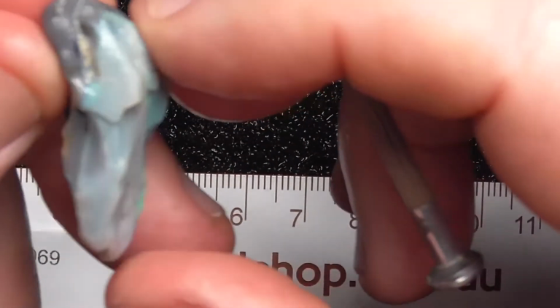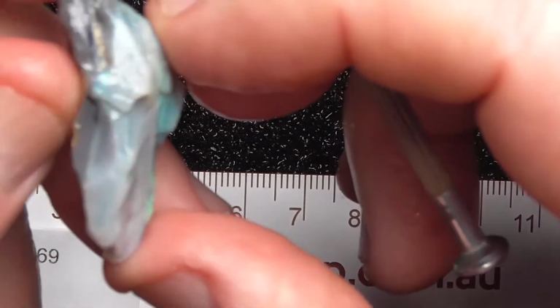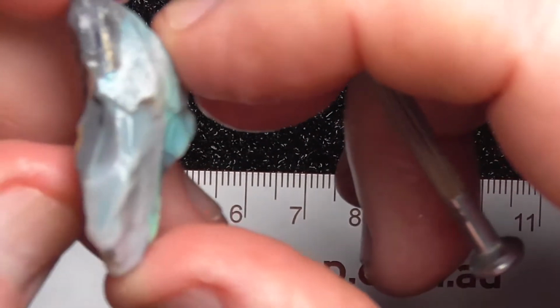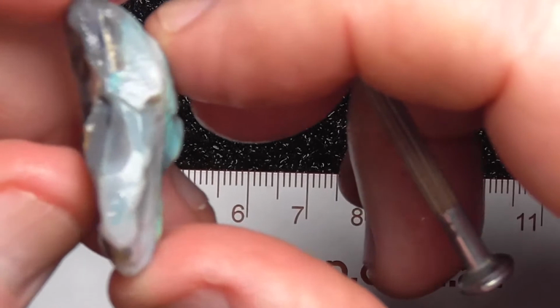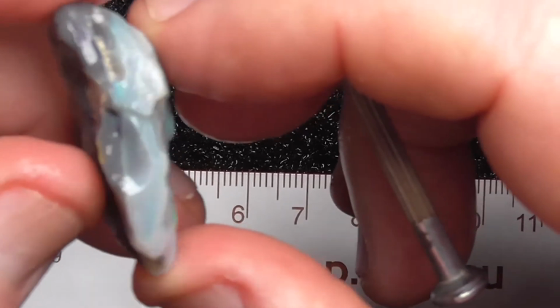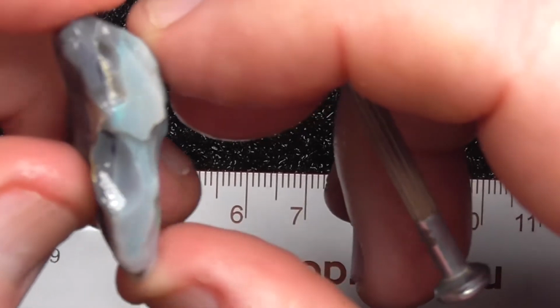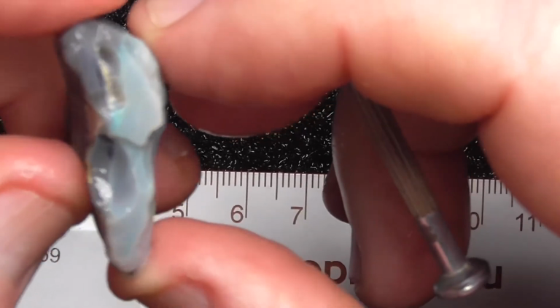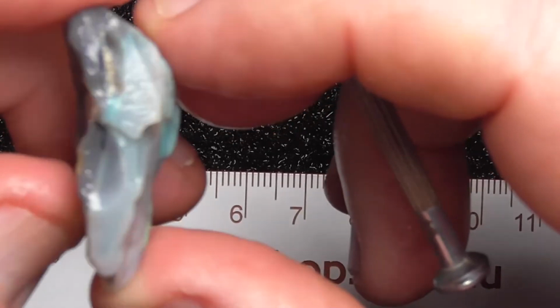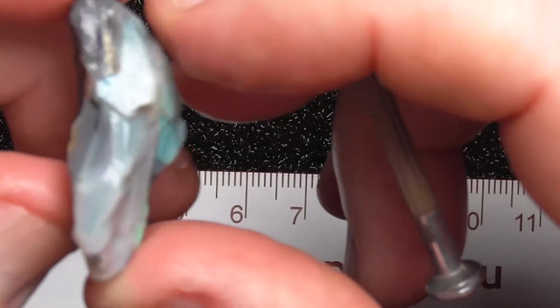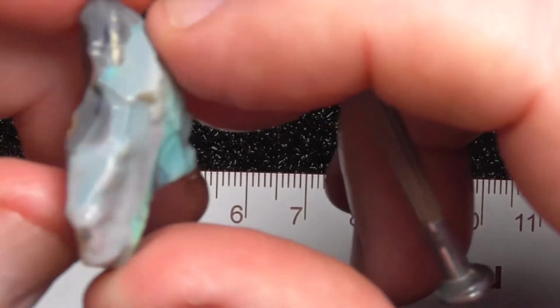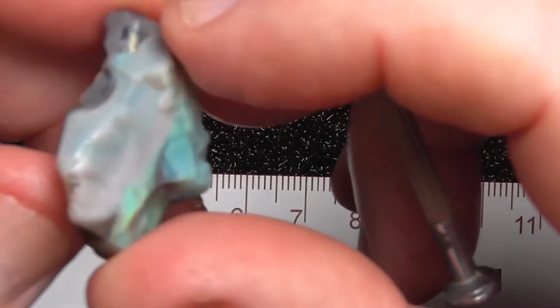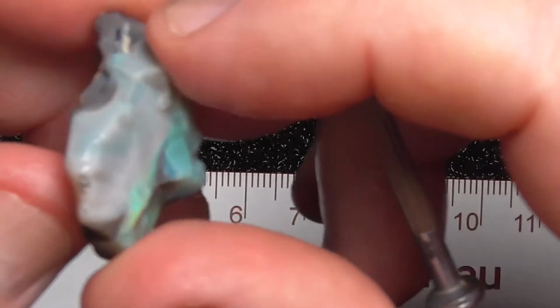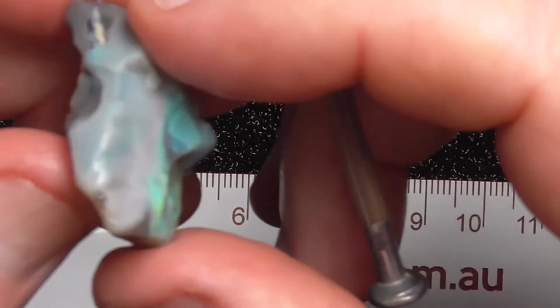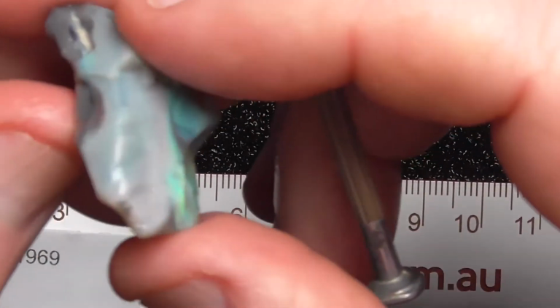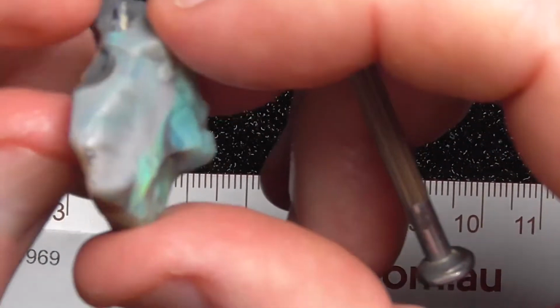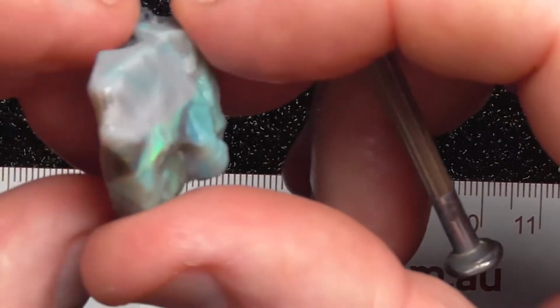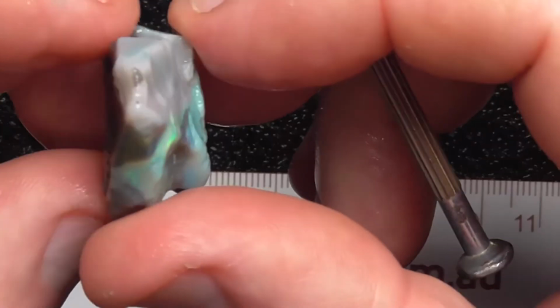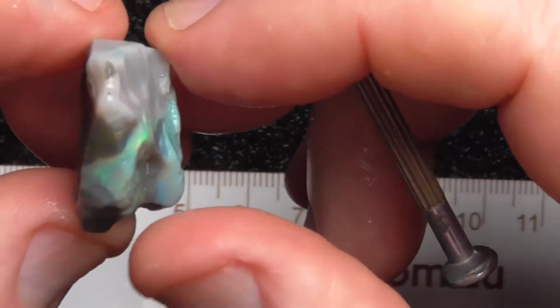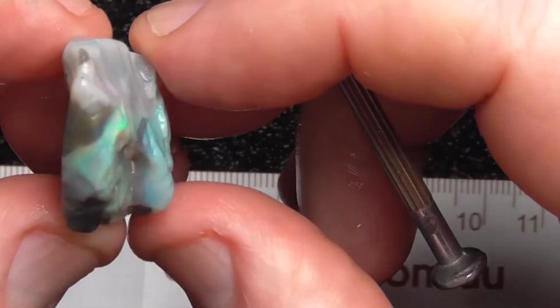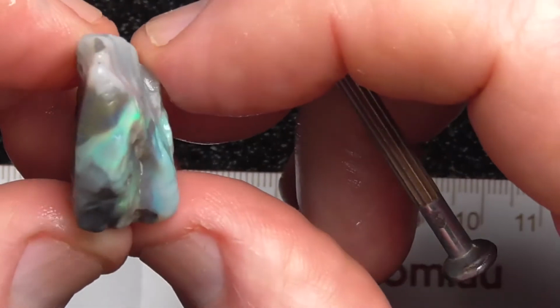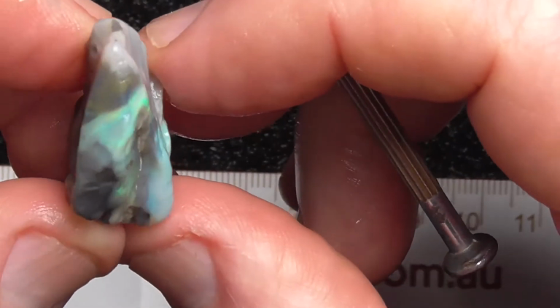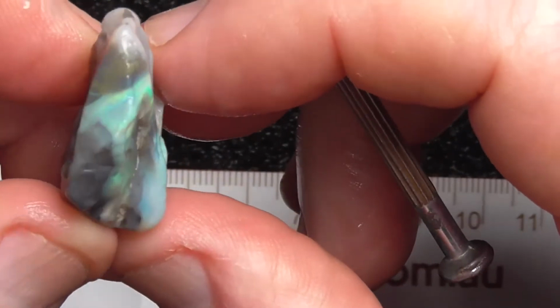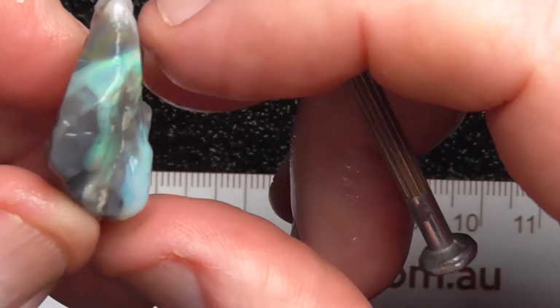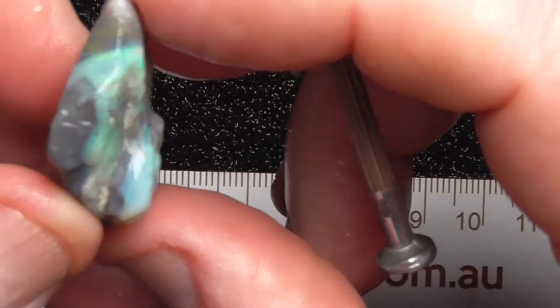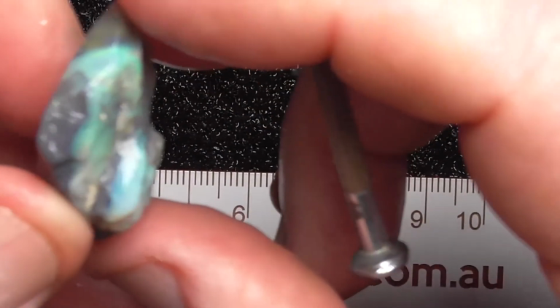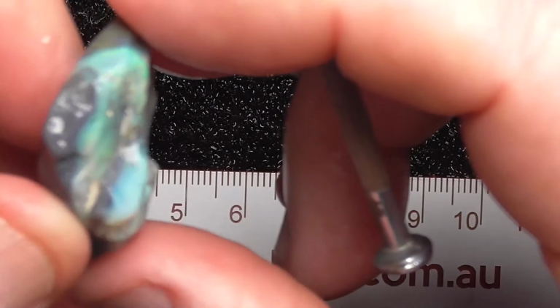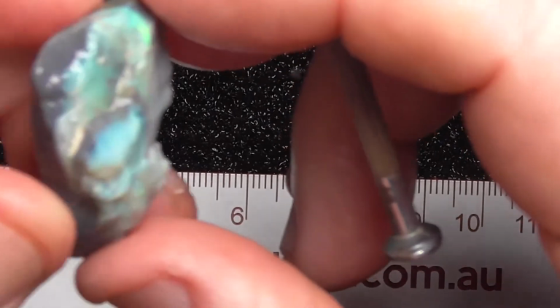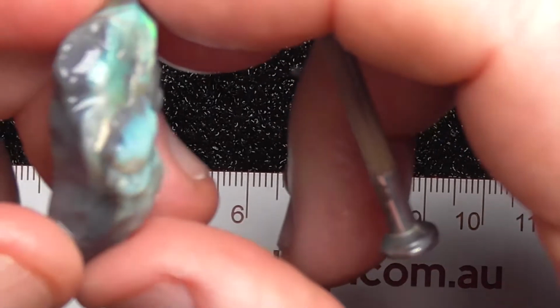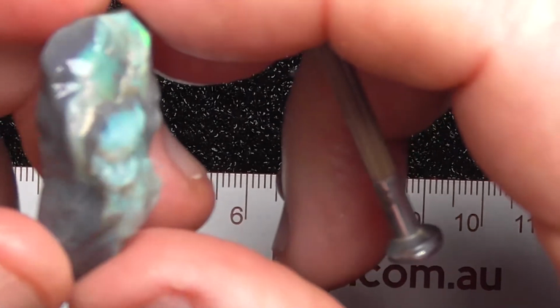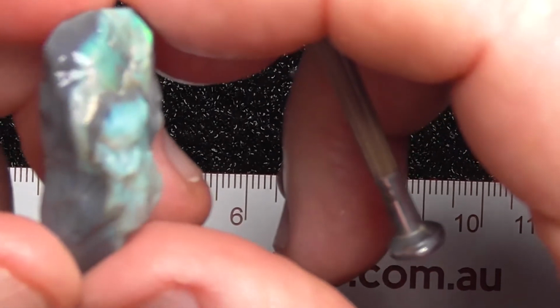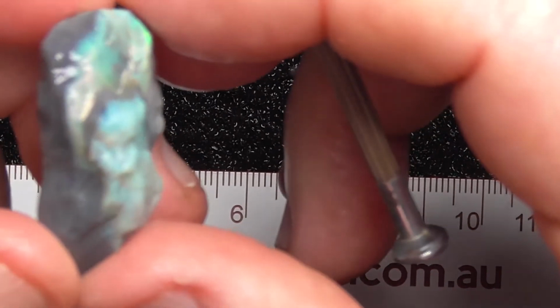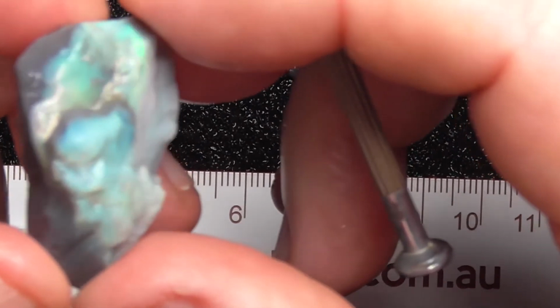What you see — there's the opal. I don't think there's anything more about it that can be said.